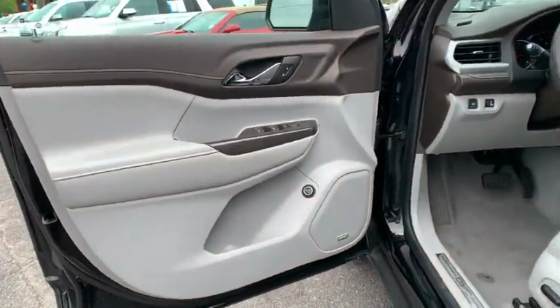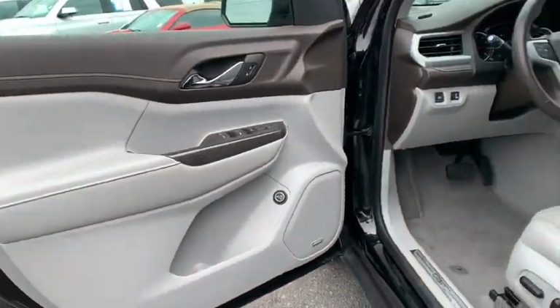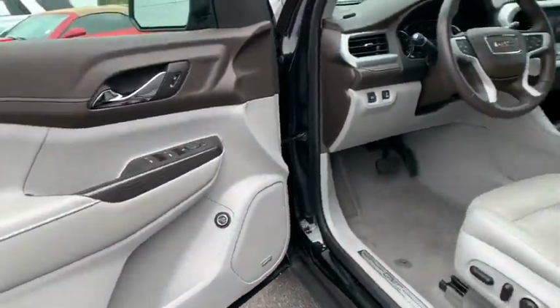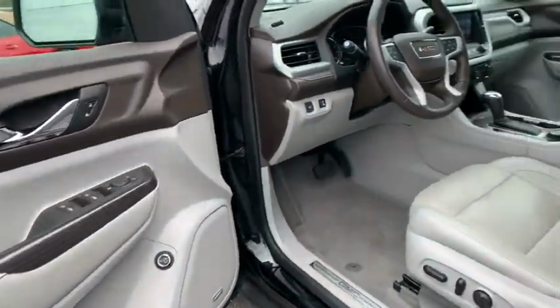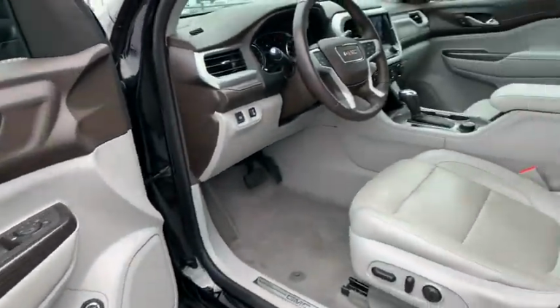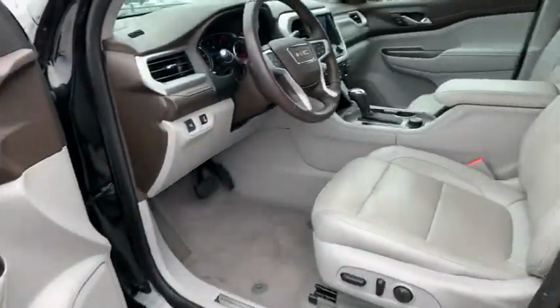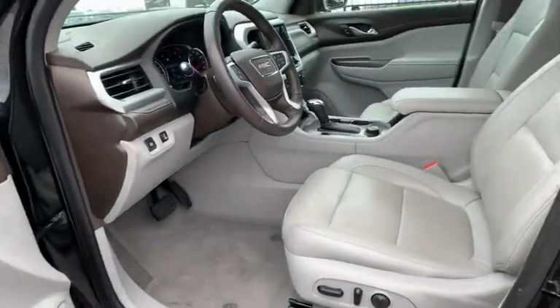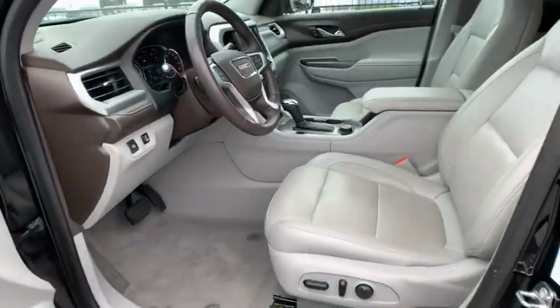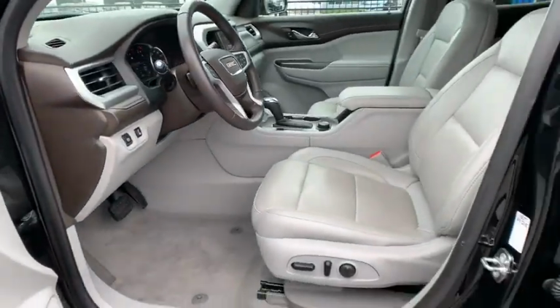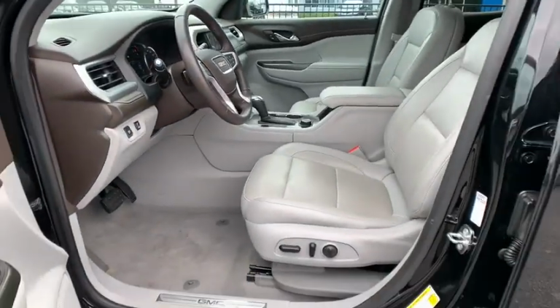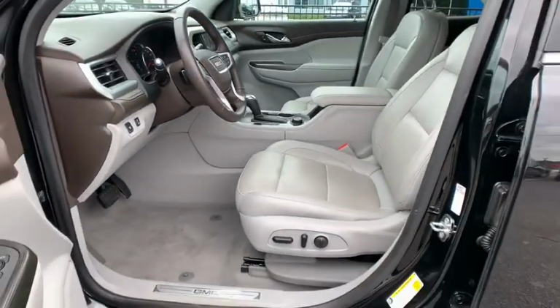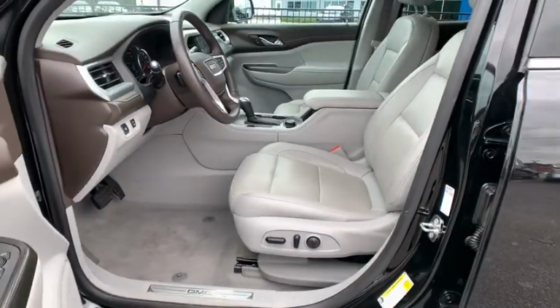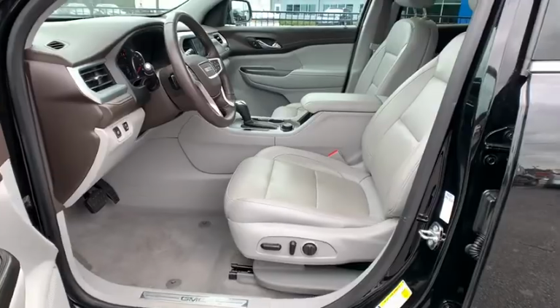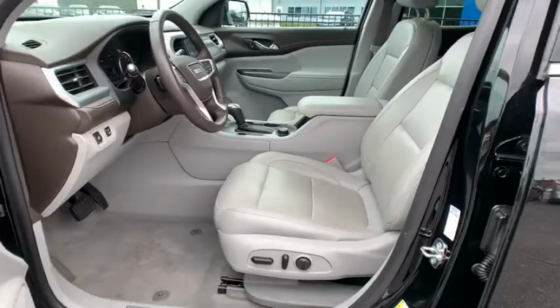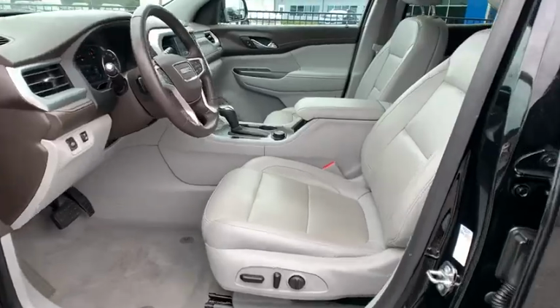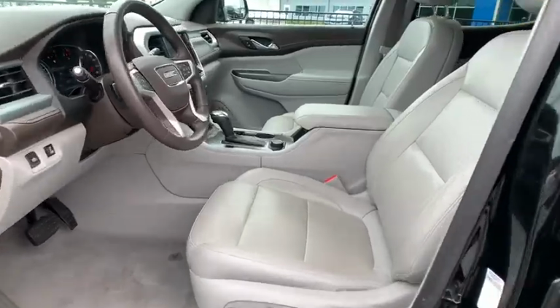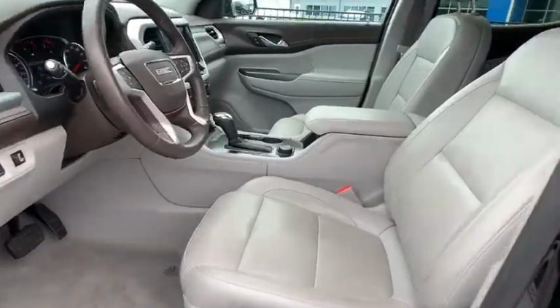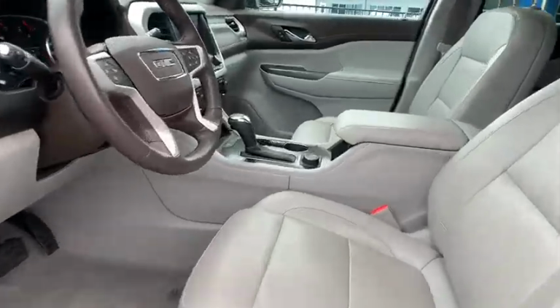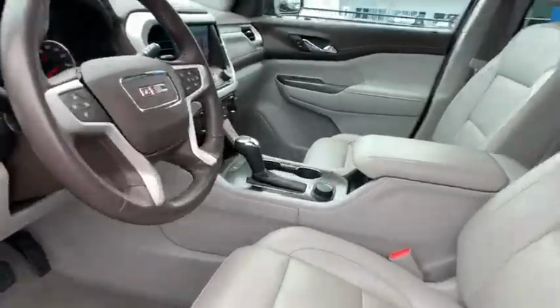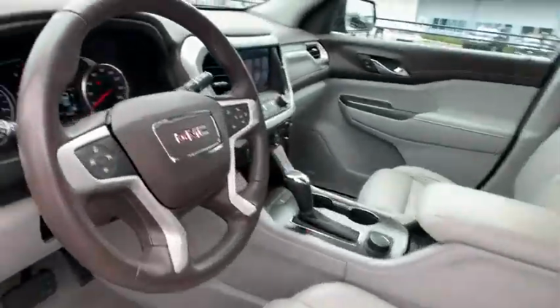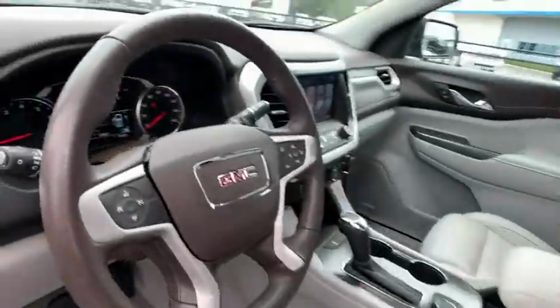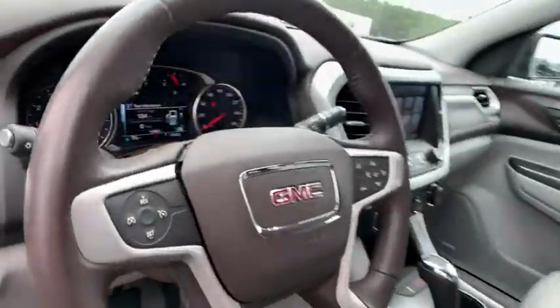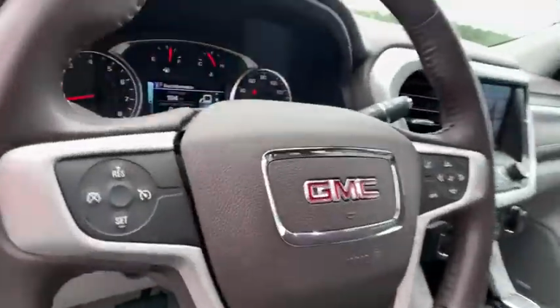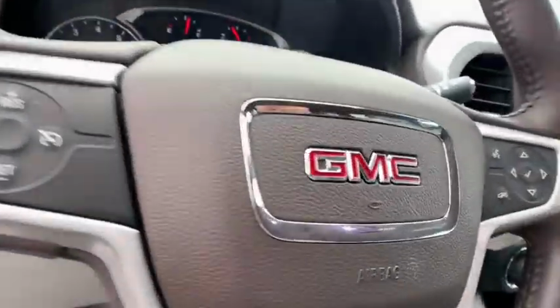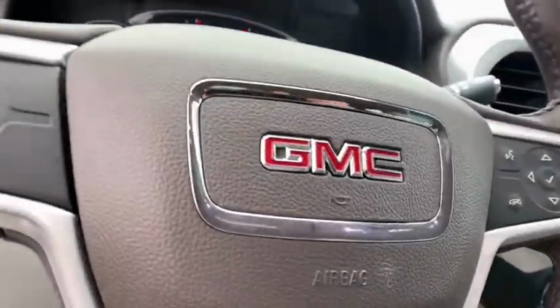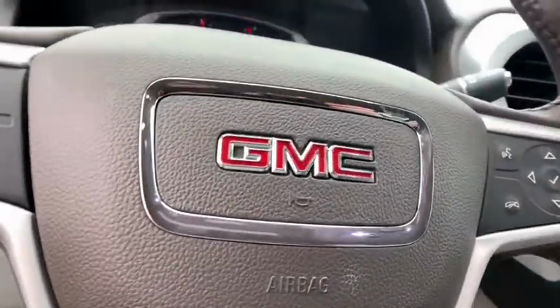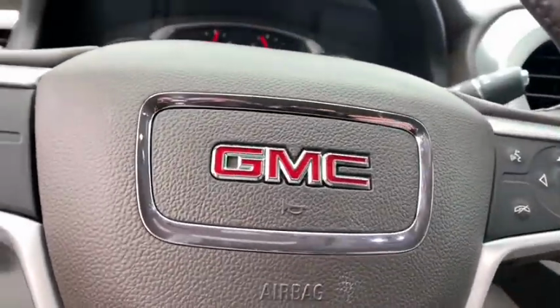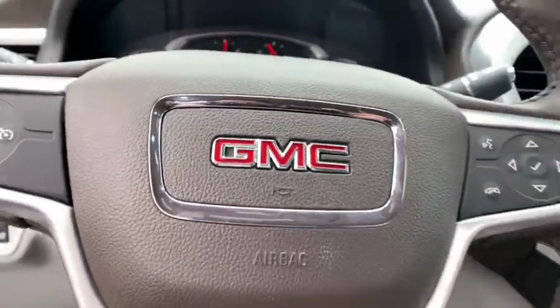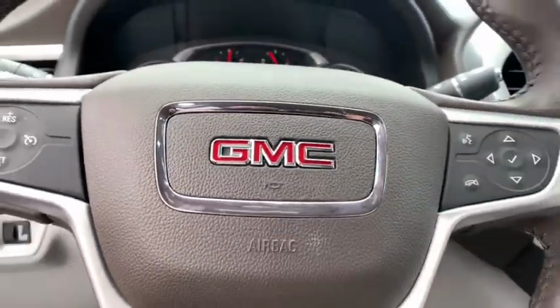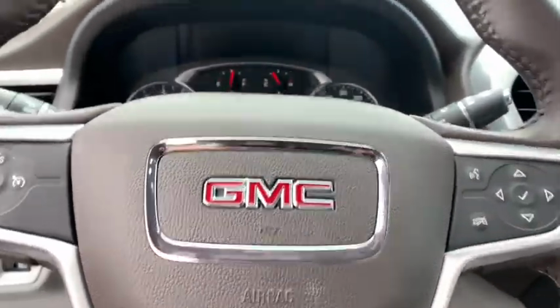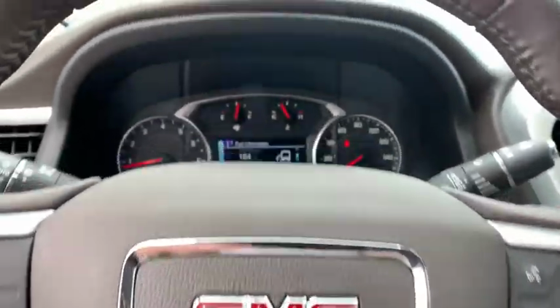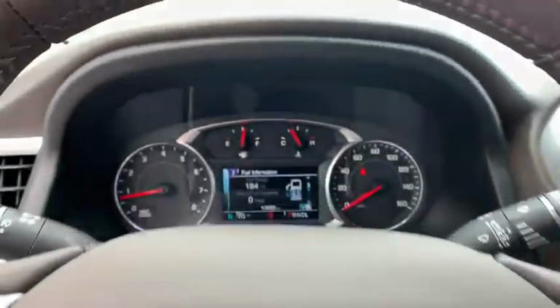Compass. A vehicle like this doesn't come along every day. Come in and get it before someone else does.